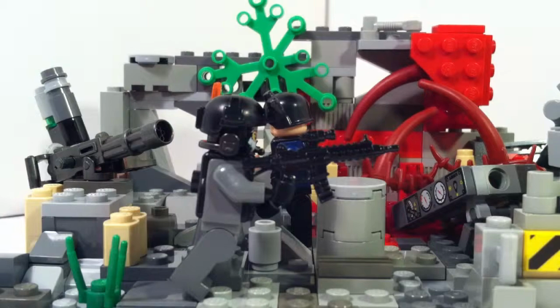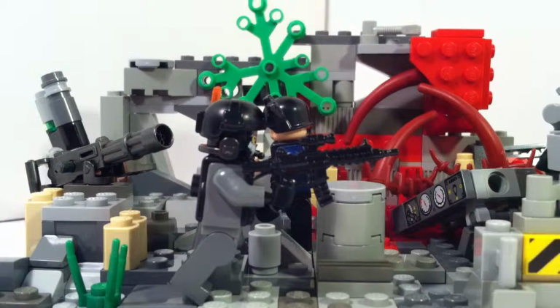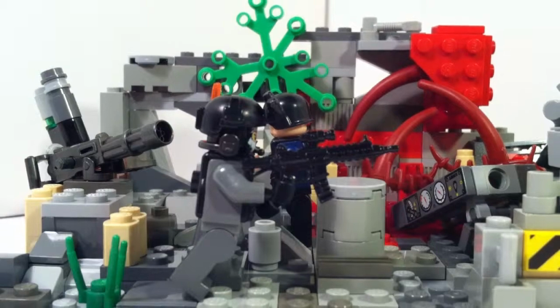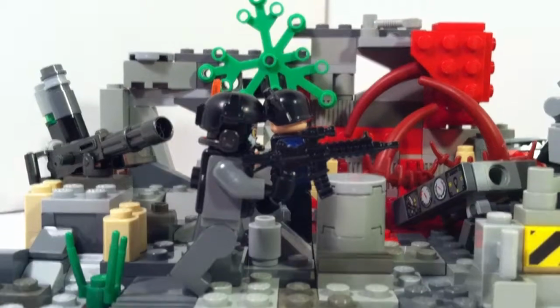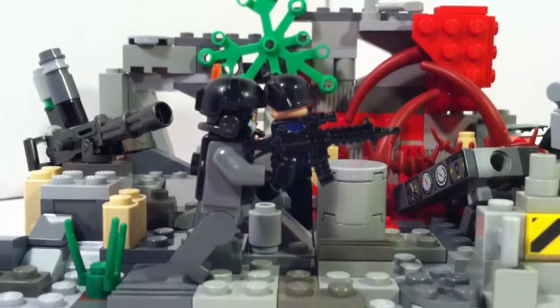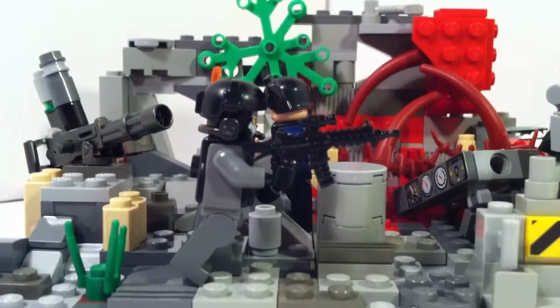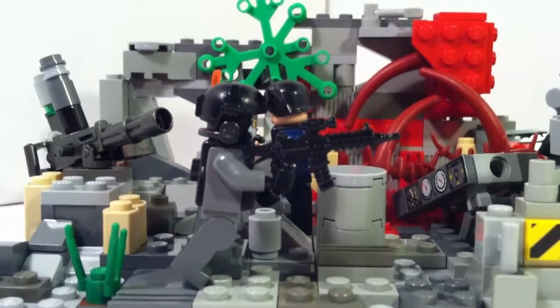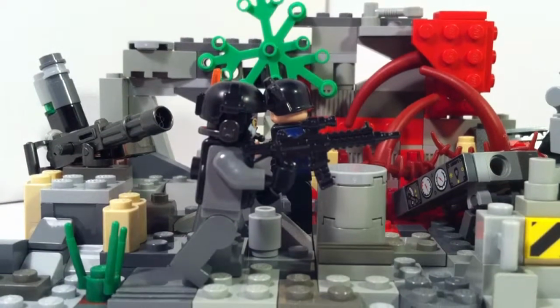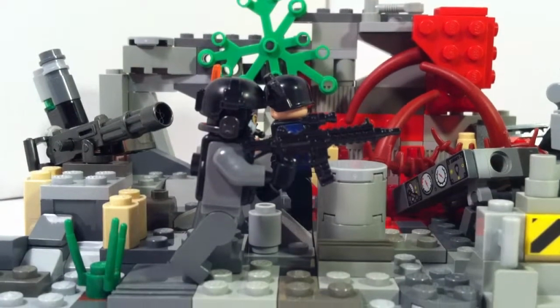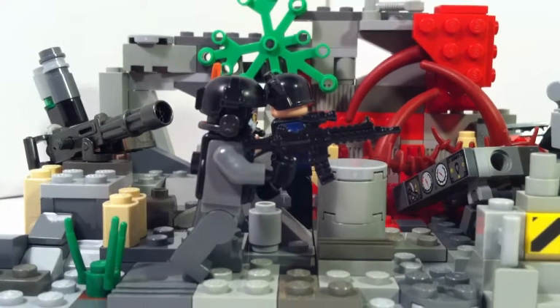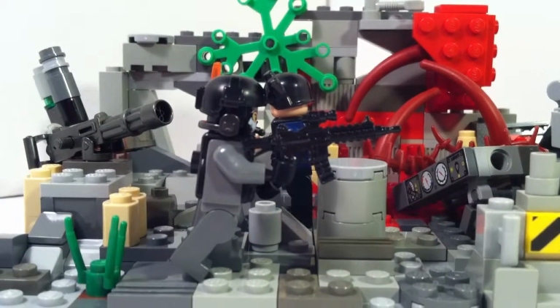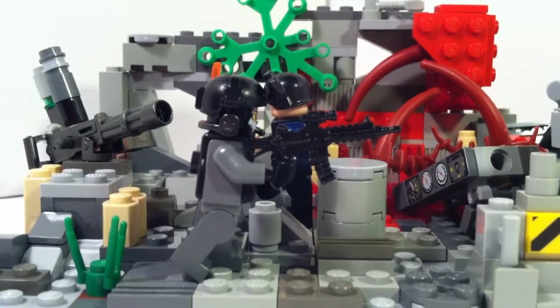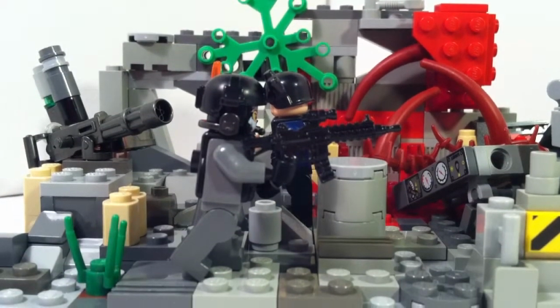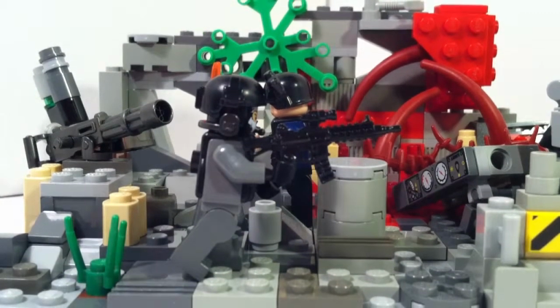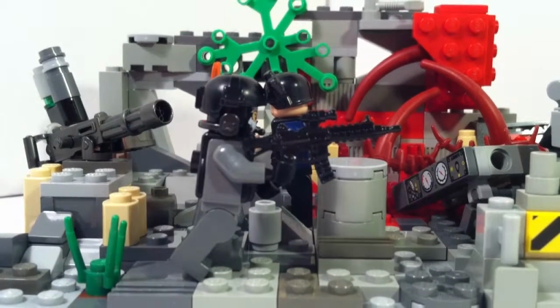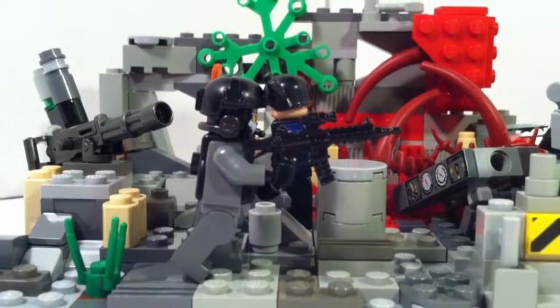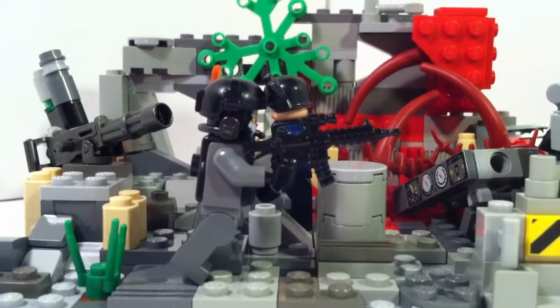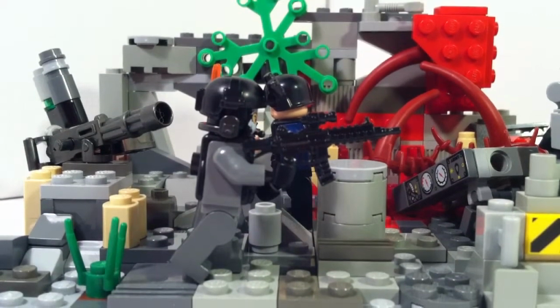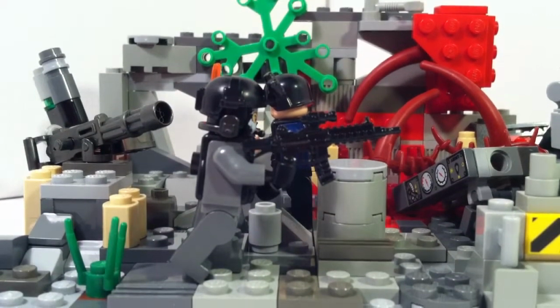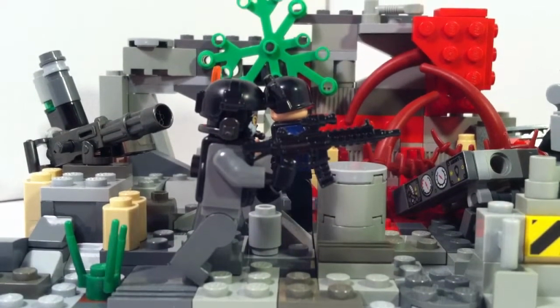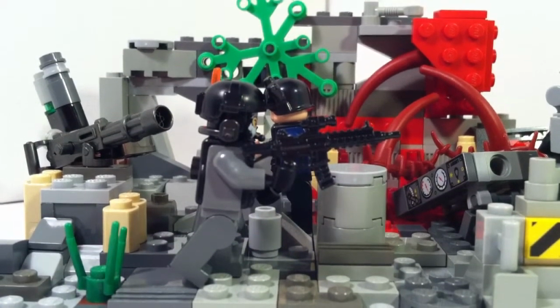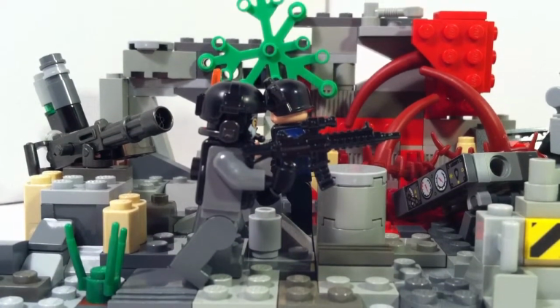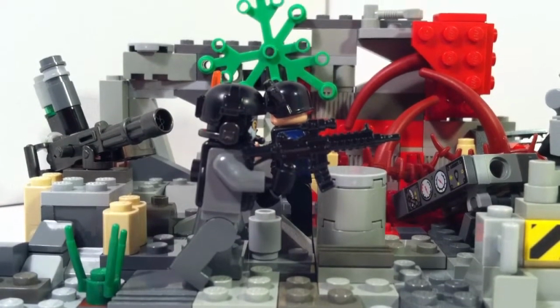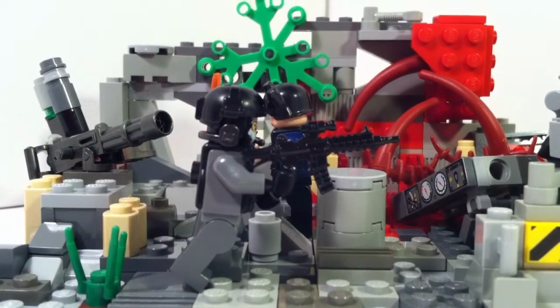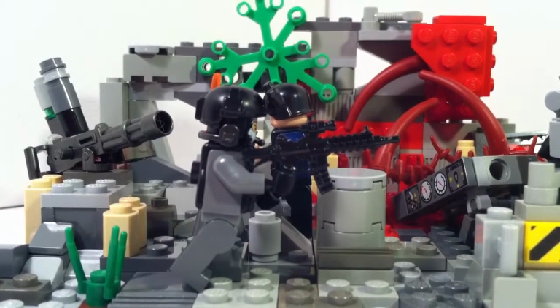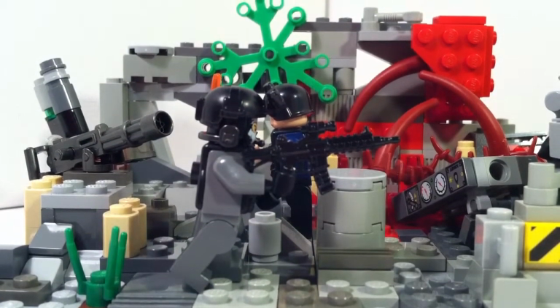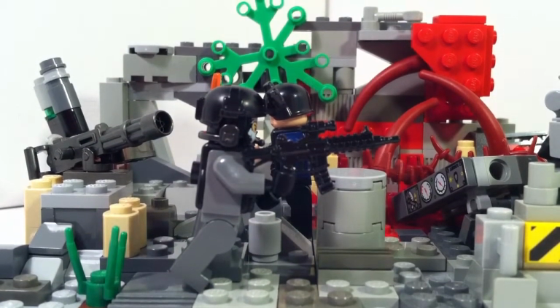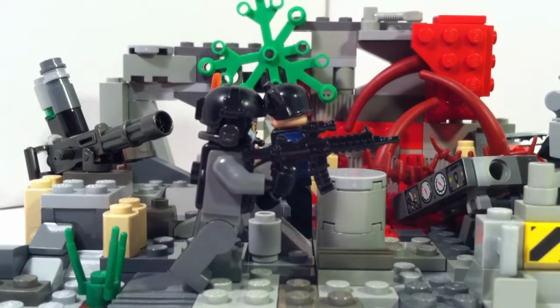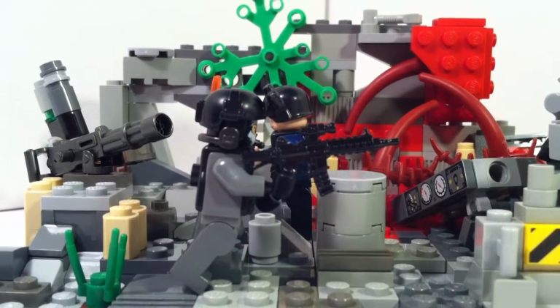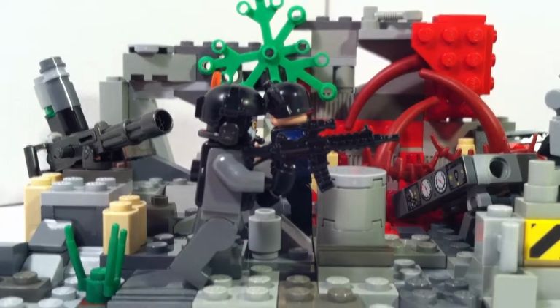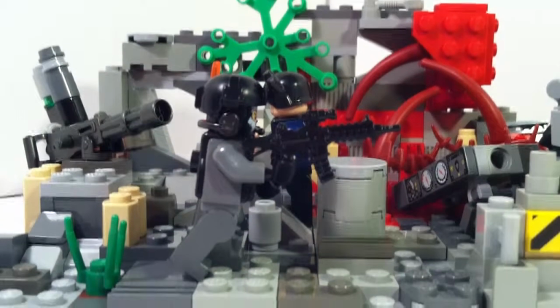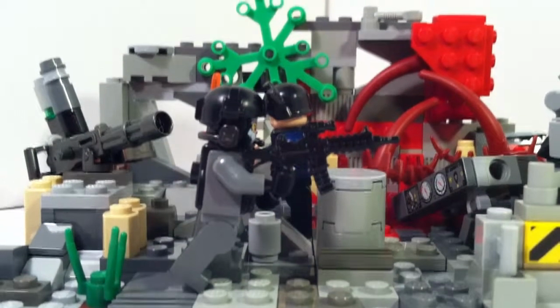Hey guys, LEGO World War 2 Reviews here, and today I am going to be doing another update video.